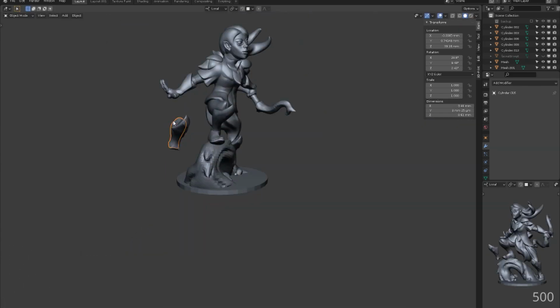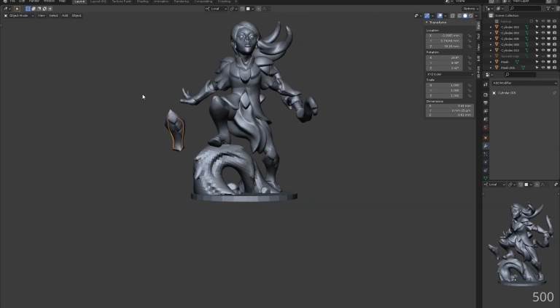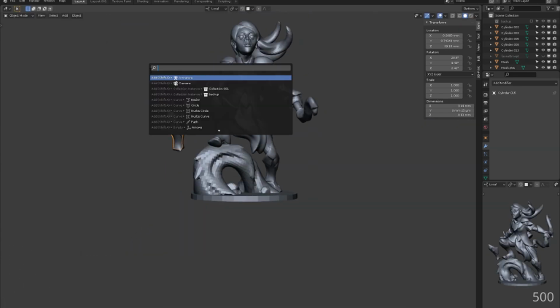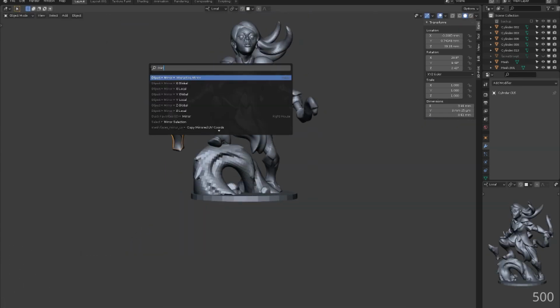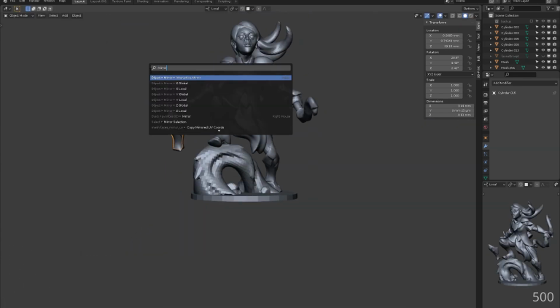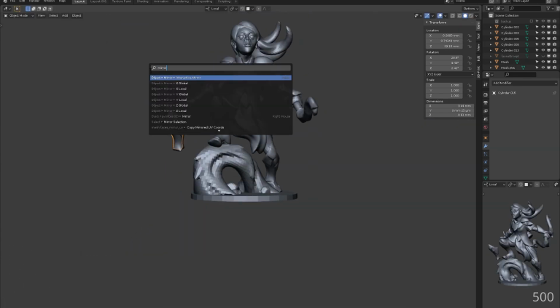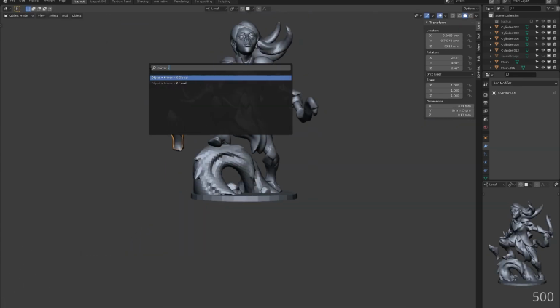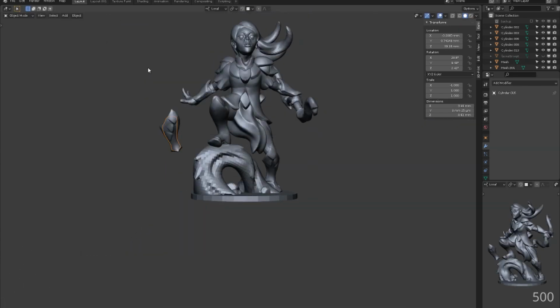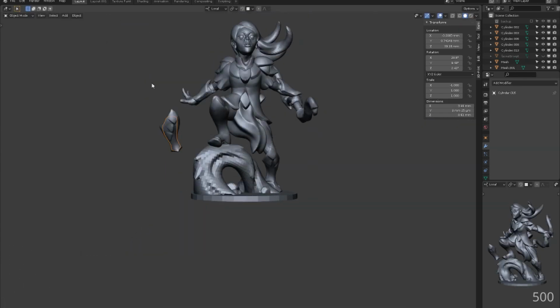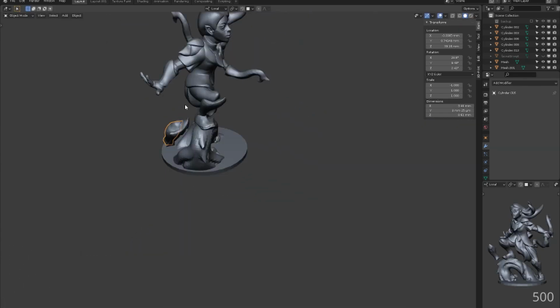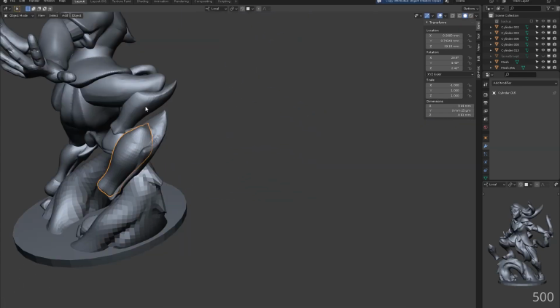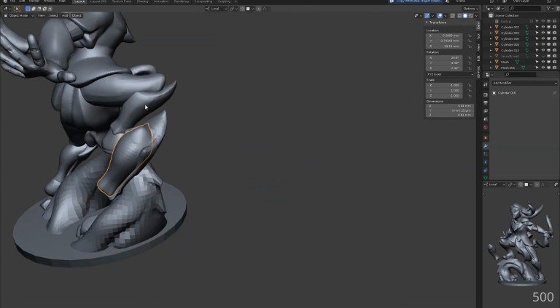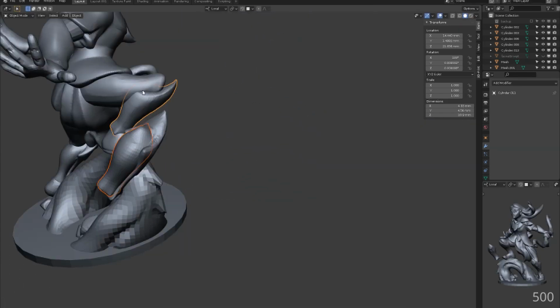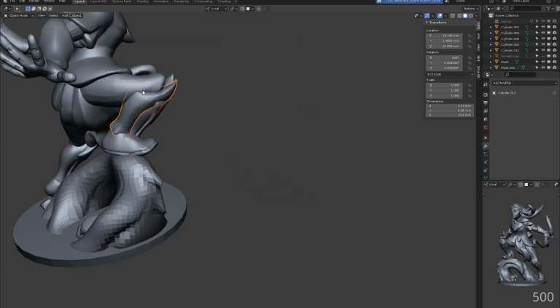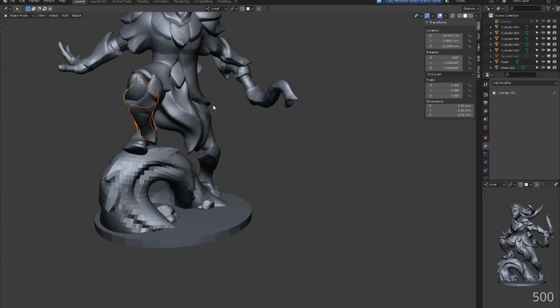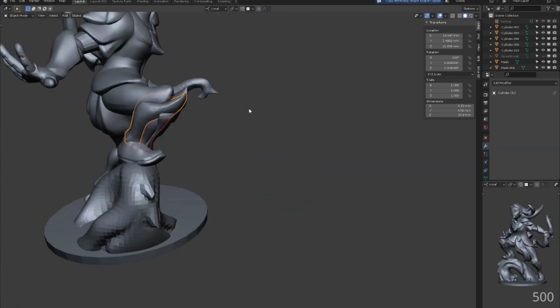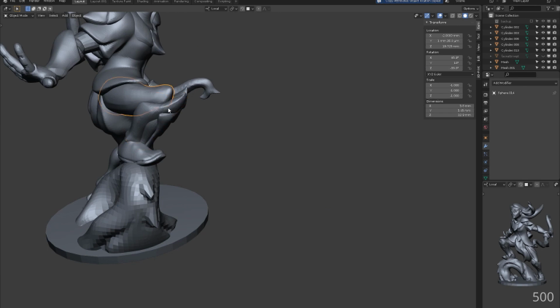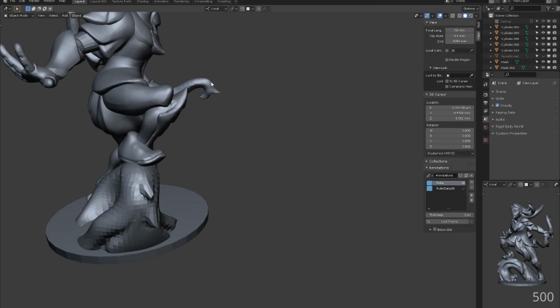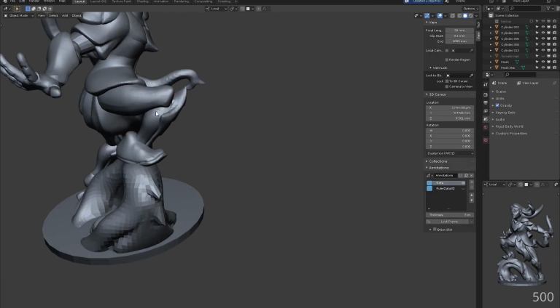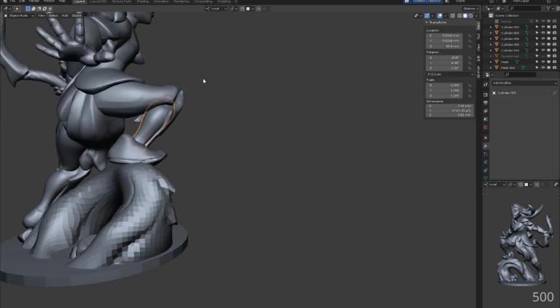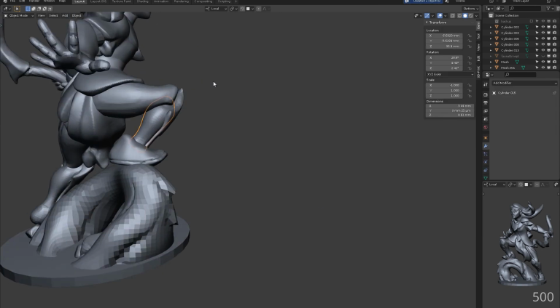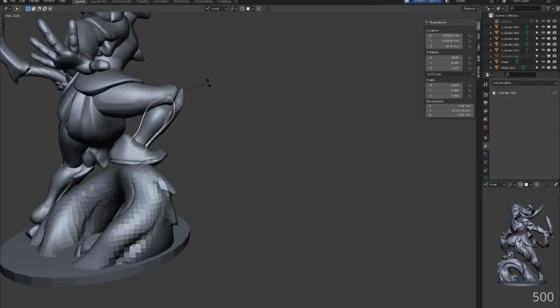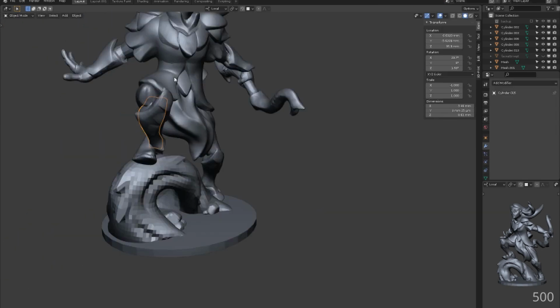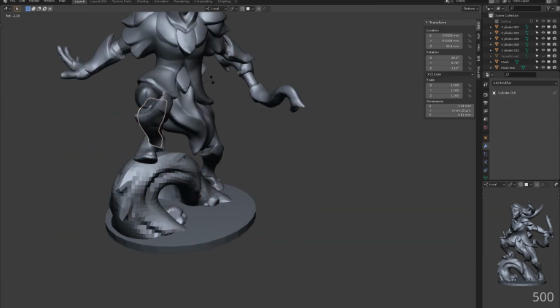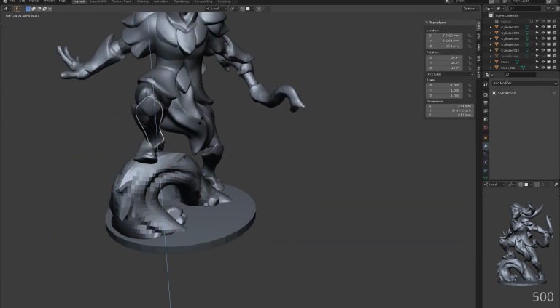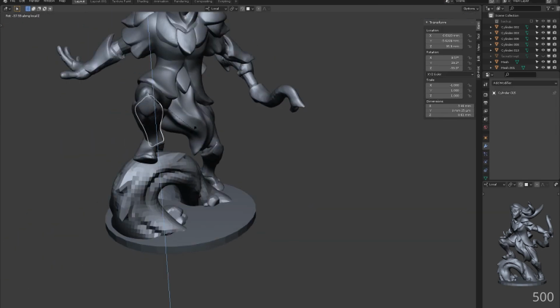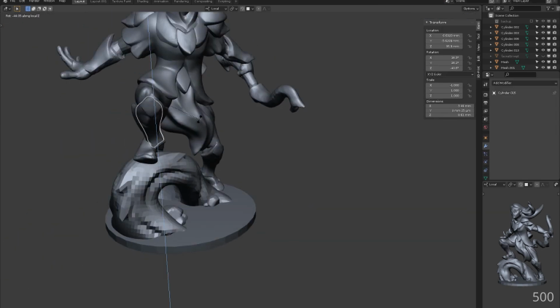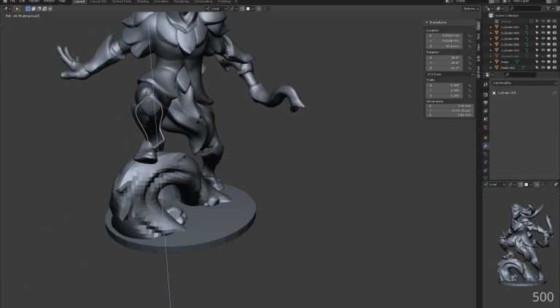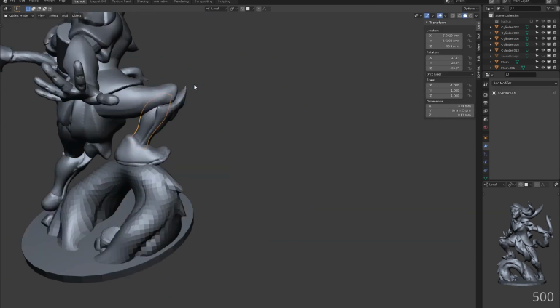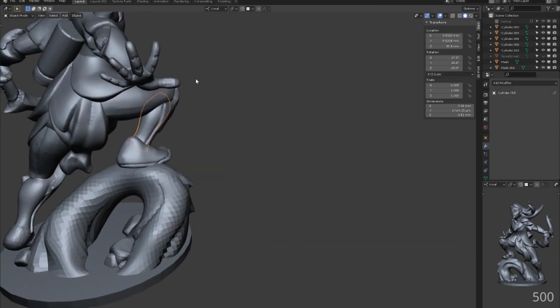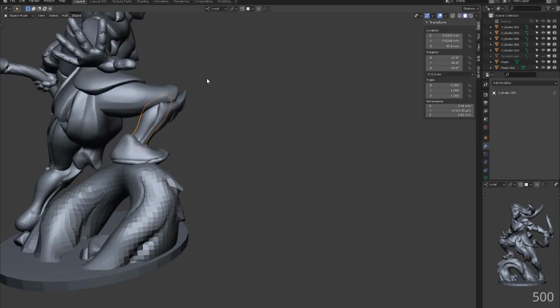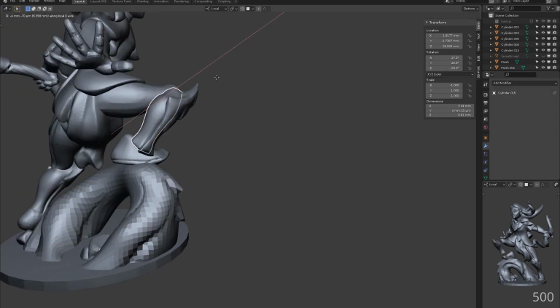Duplicating and mirroring the leg armour and calf, we can replace the right one with our updated shape to save time.